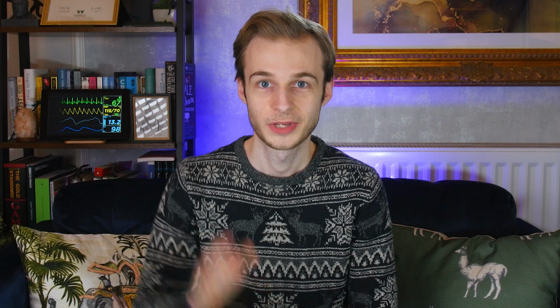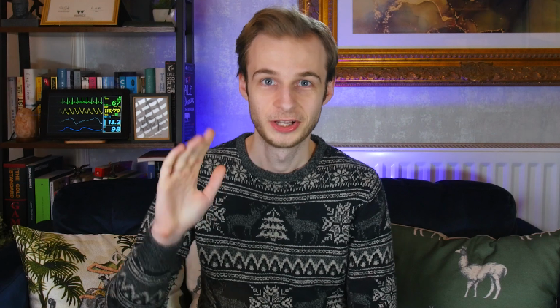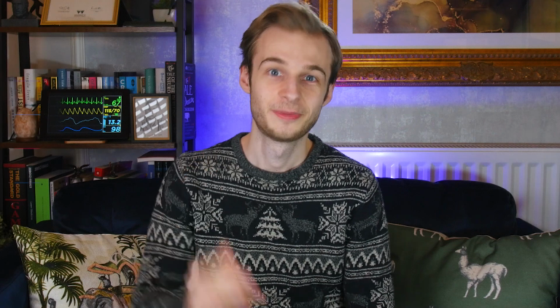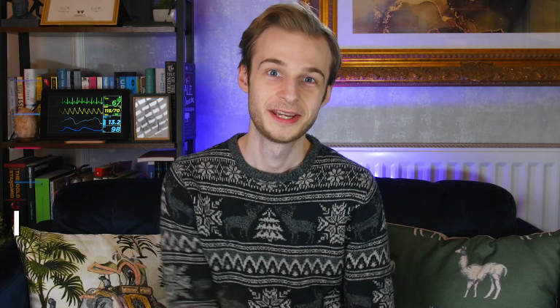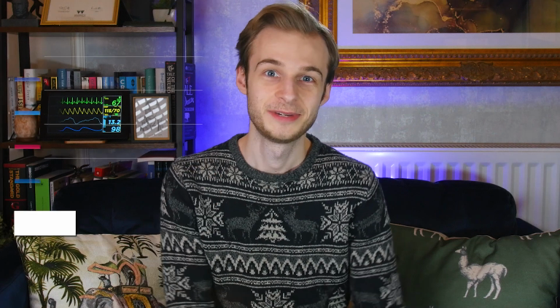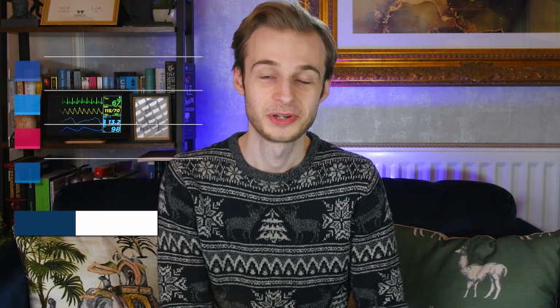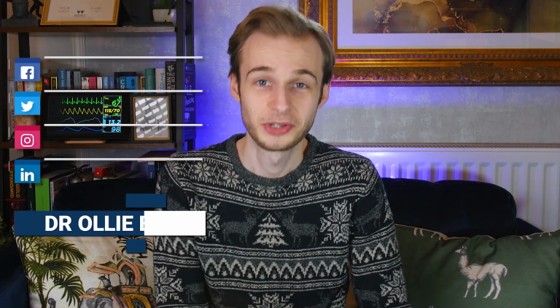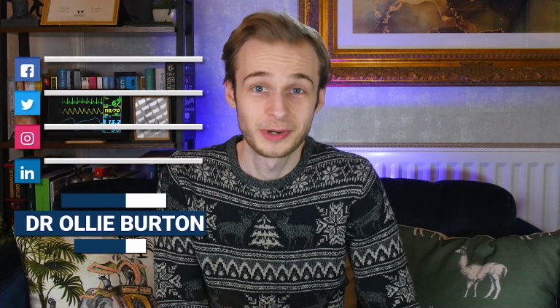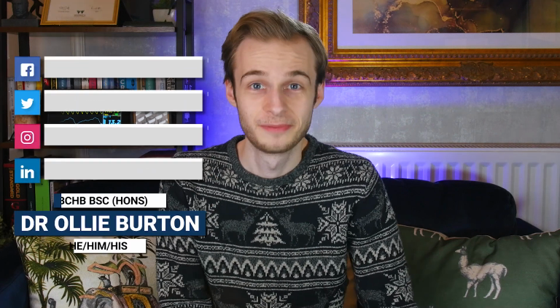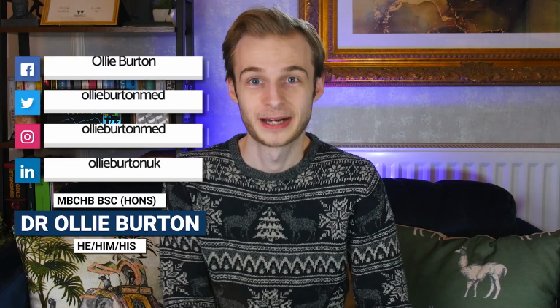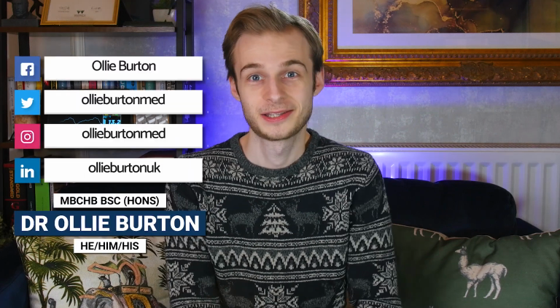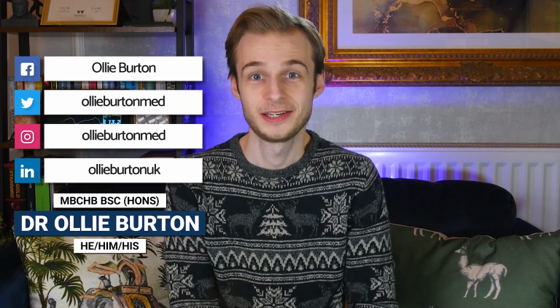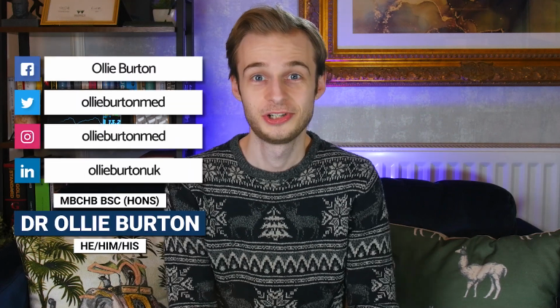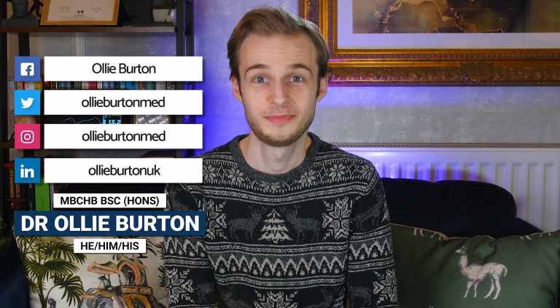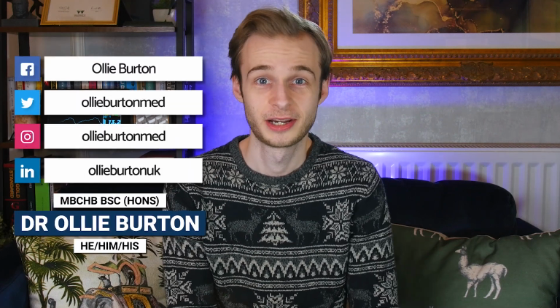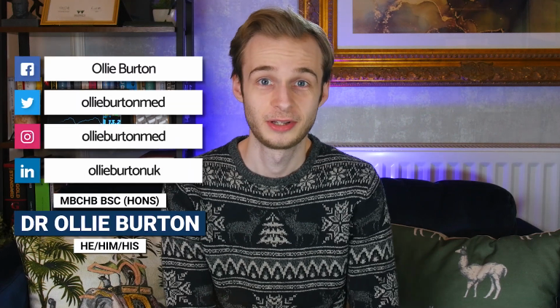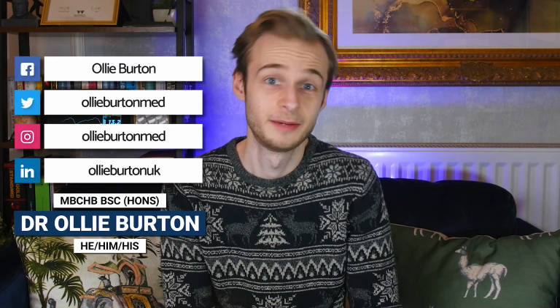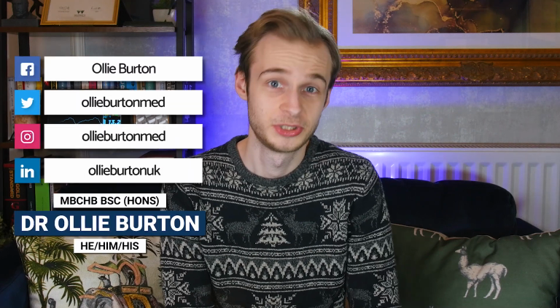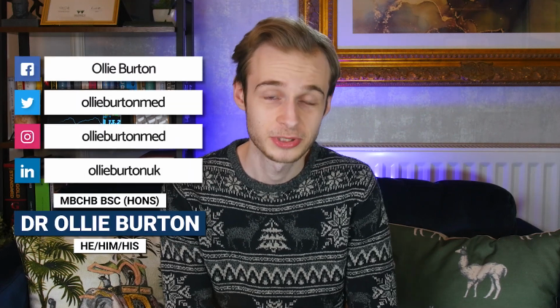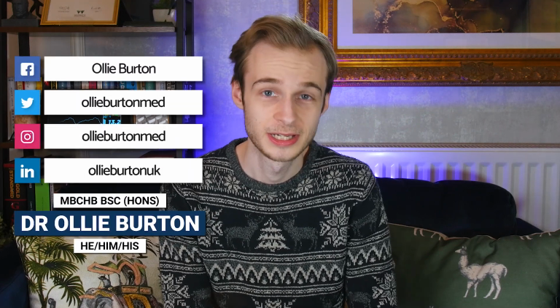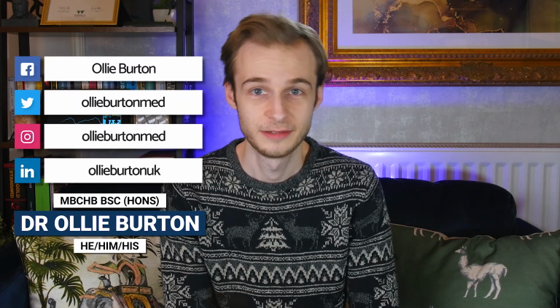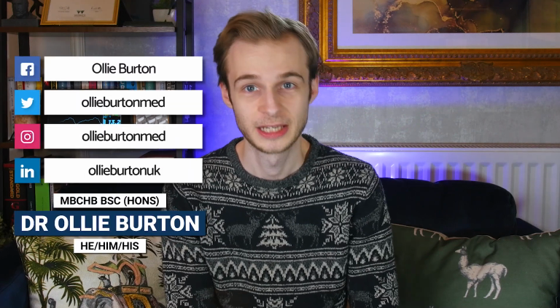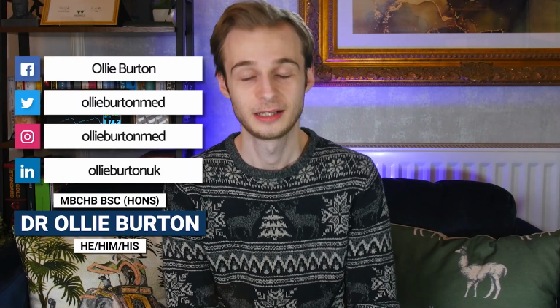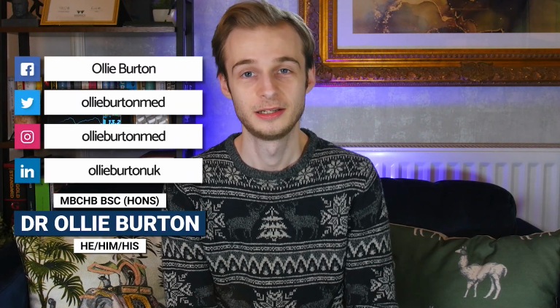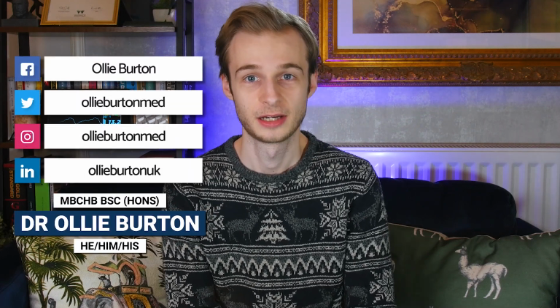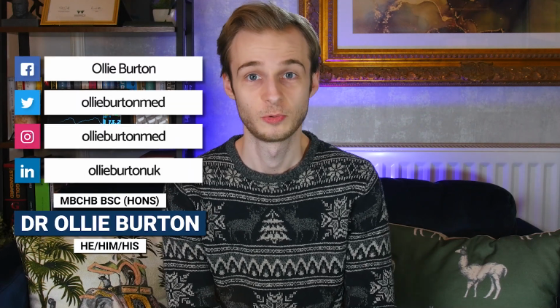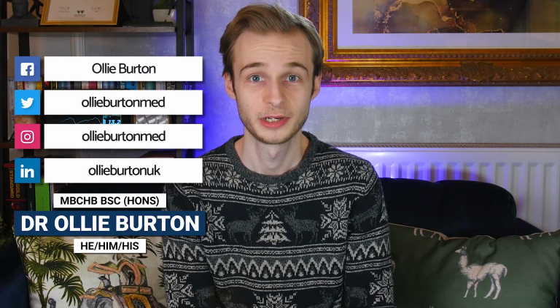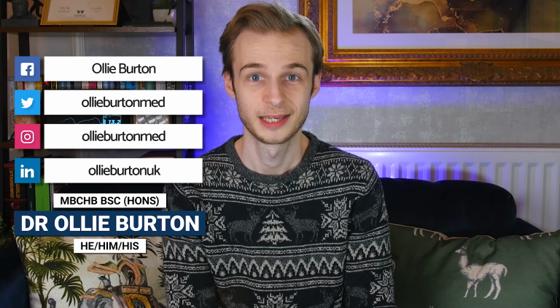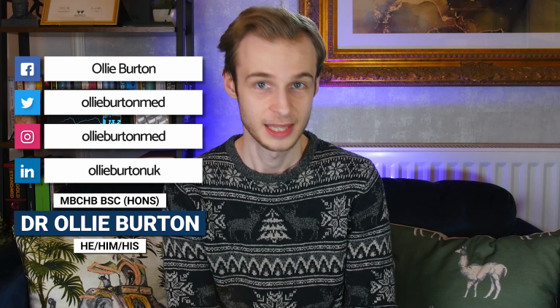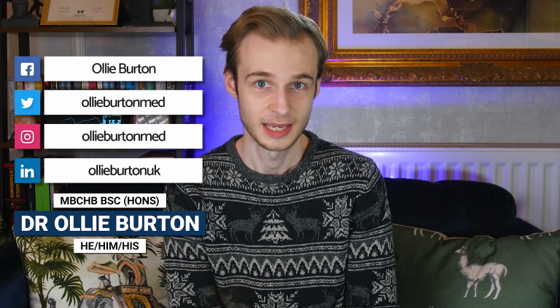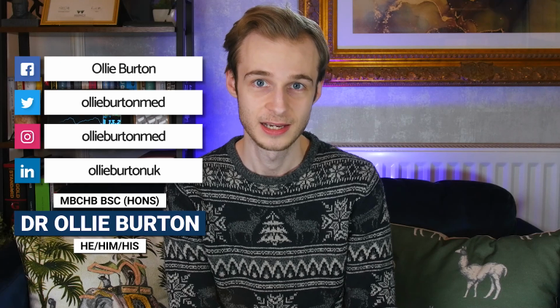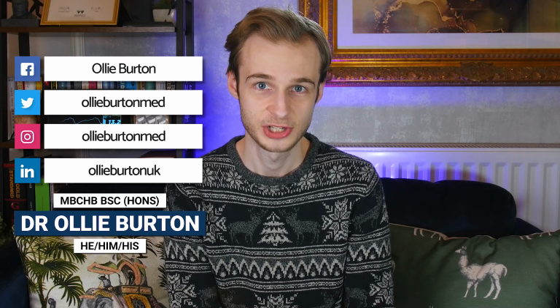Hello, my name is Ollie. Welcome back to the YouTube channel. I'm a doctor living in England and working in the NHS.